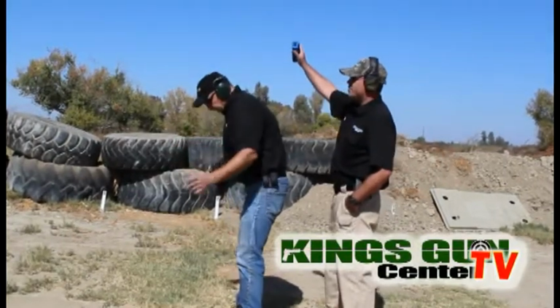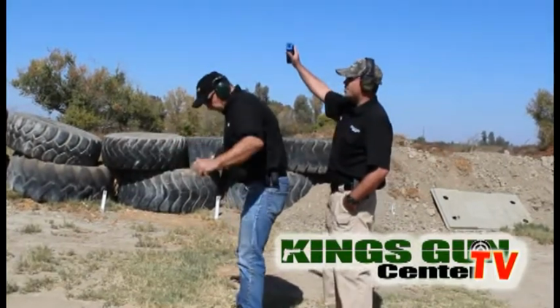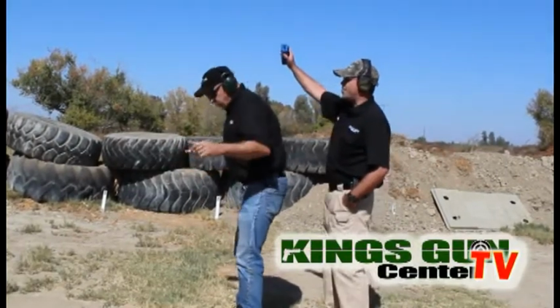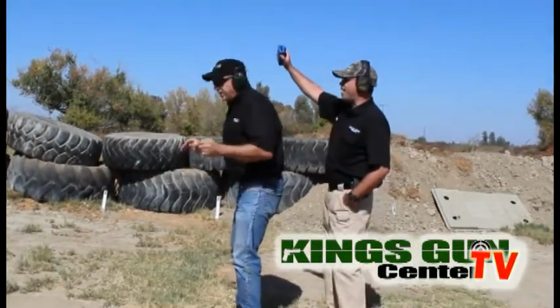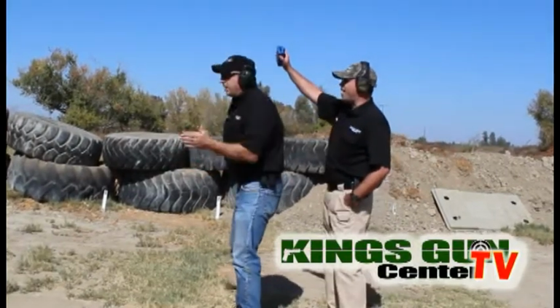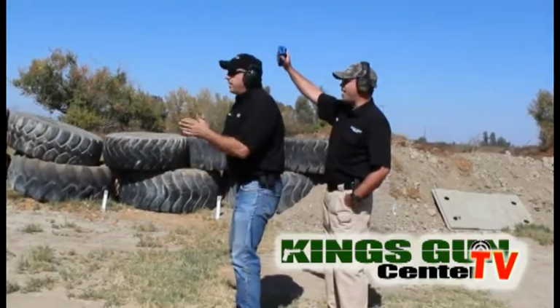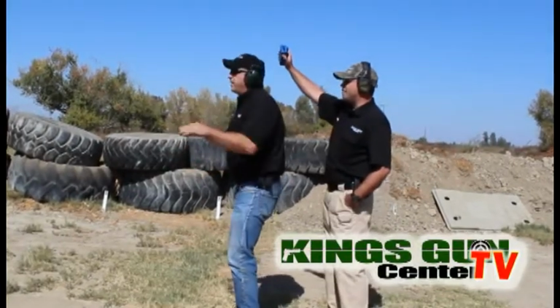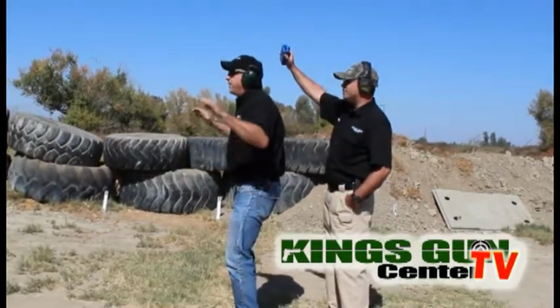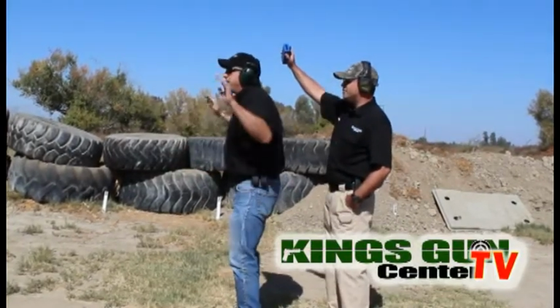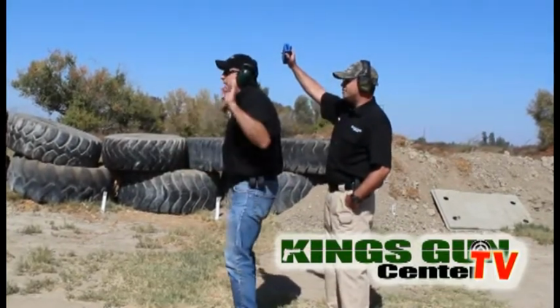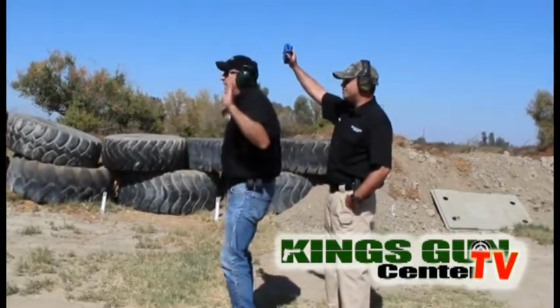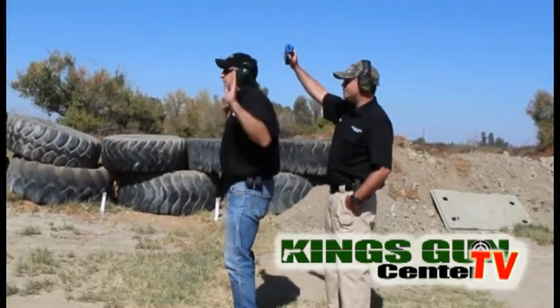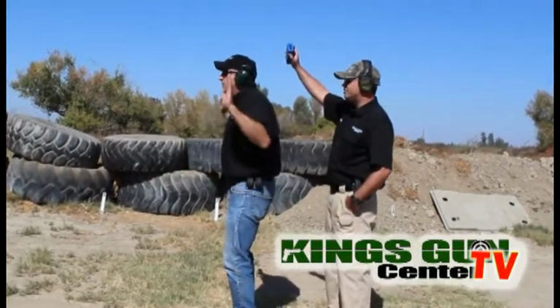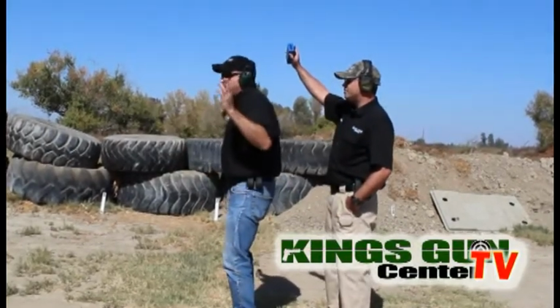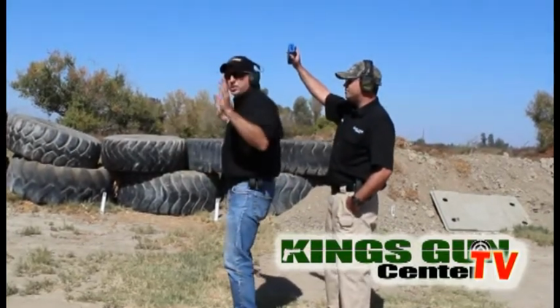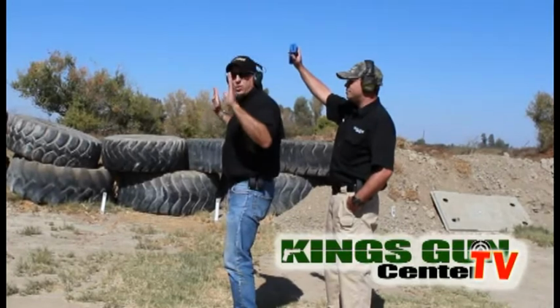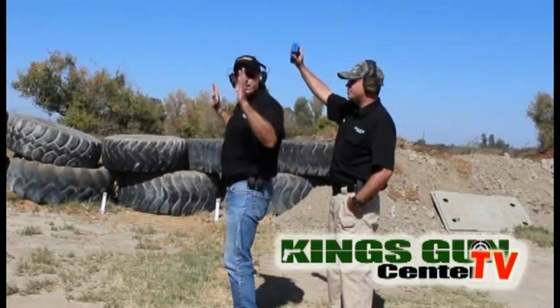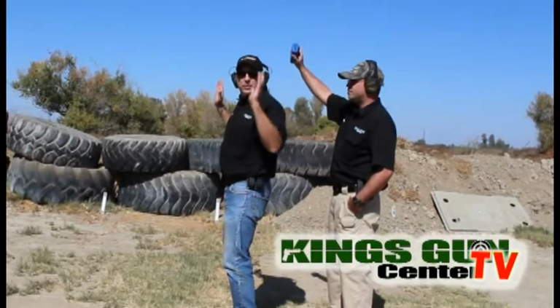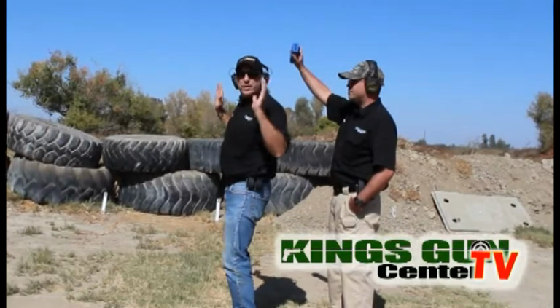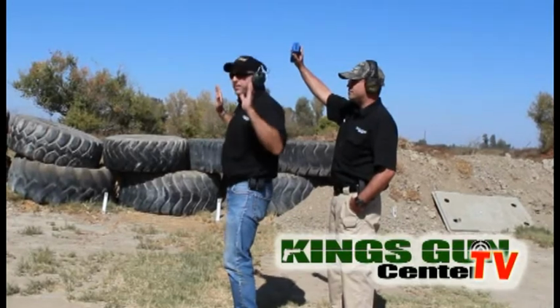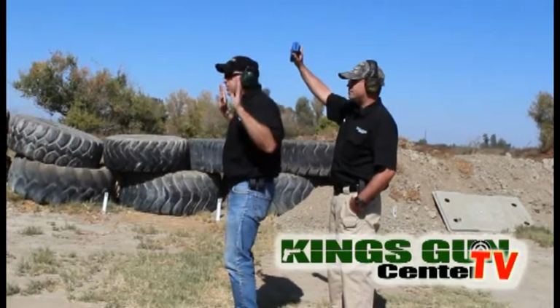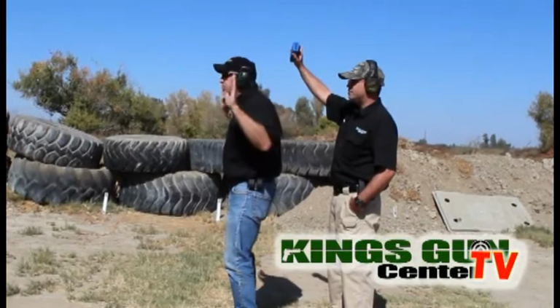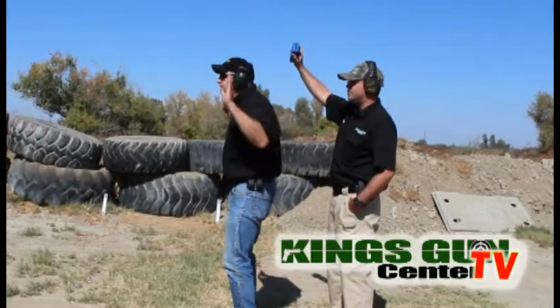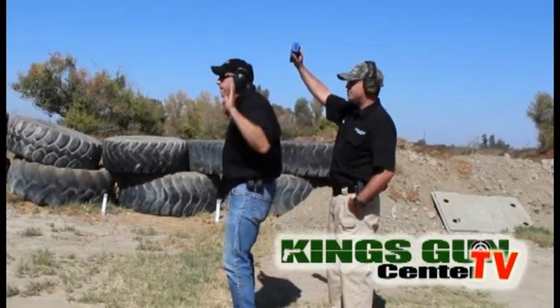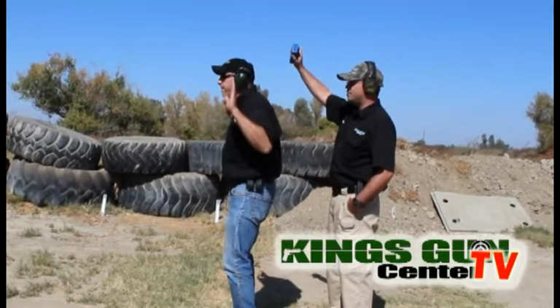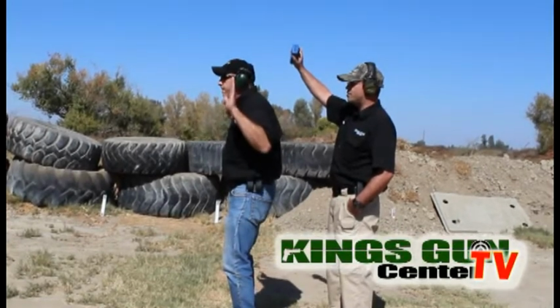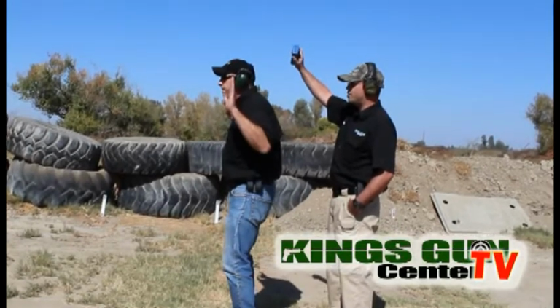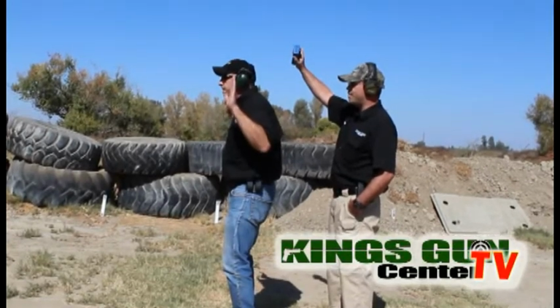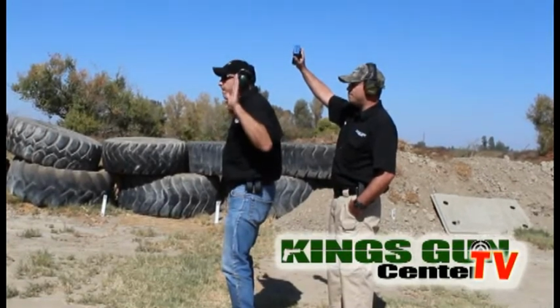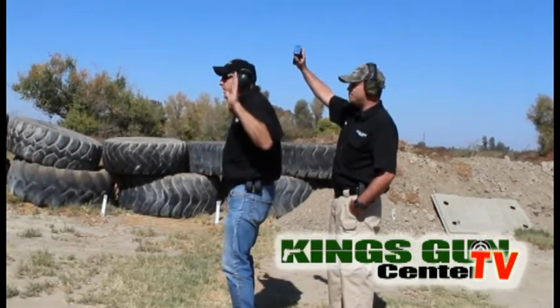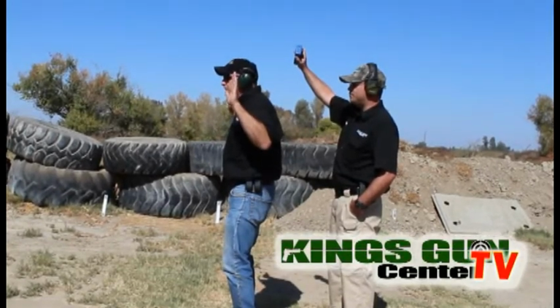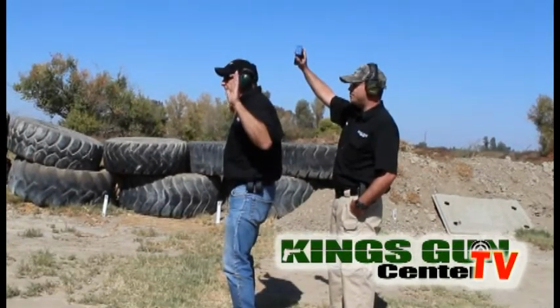Shooter ready! We started from the hostage position, or the surrender position. Shooter ready? Ready!